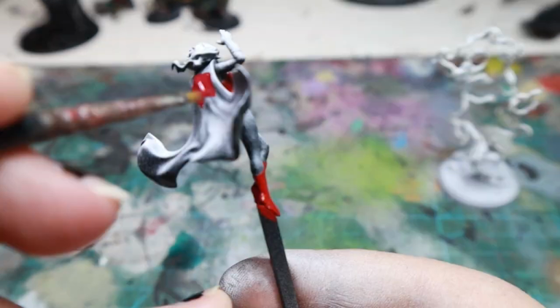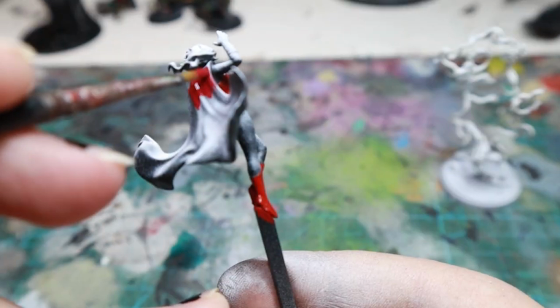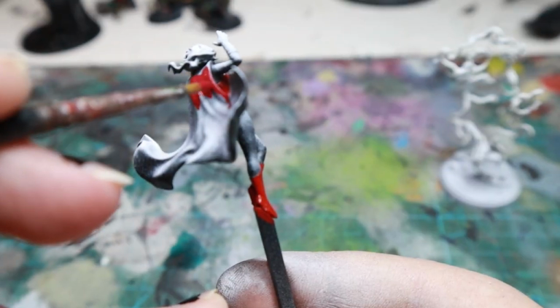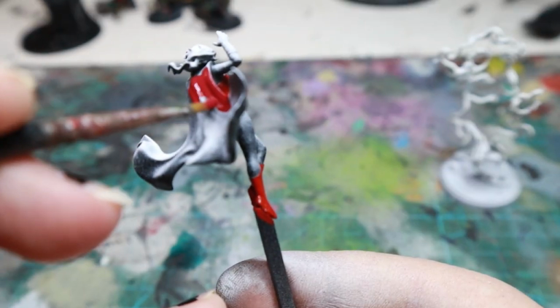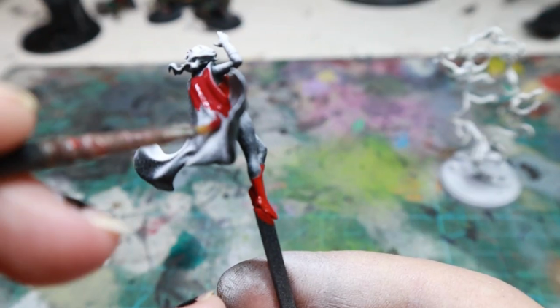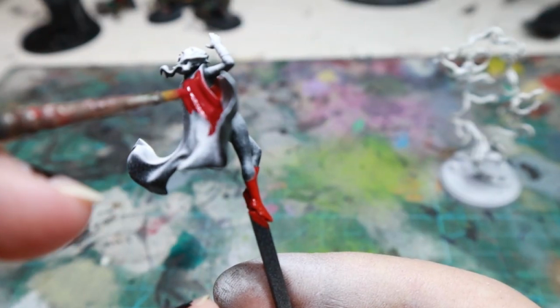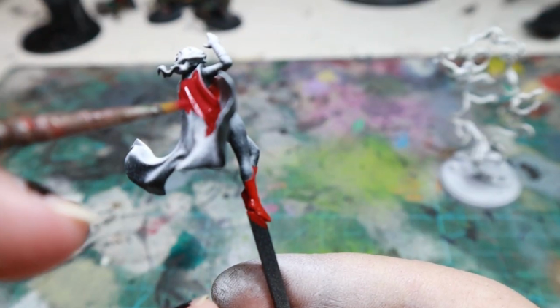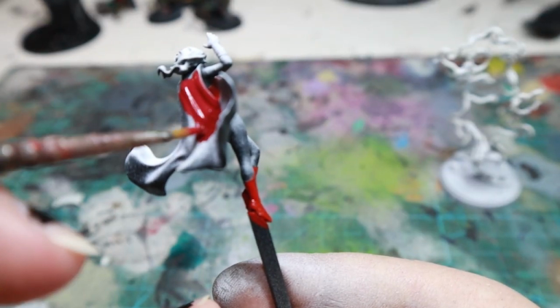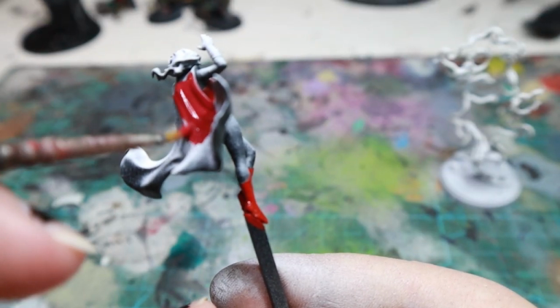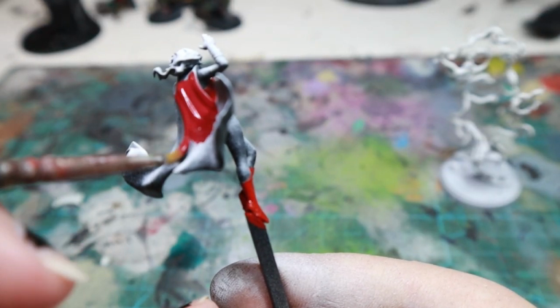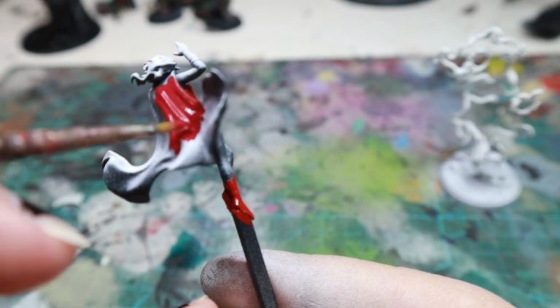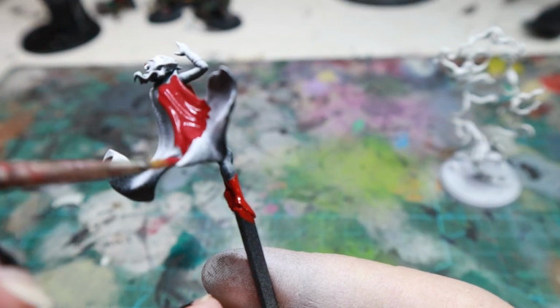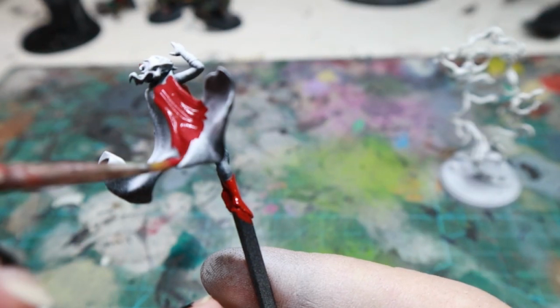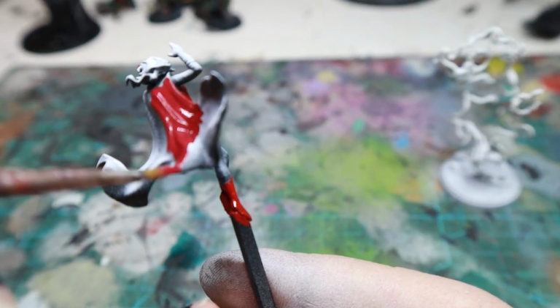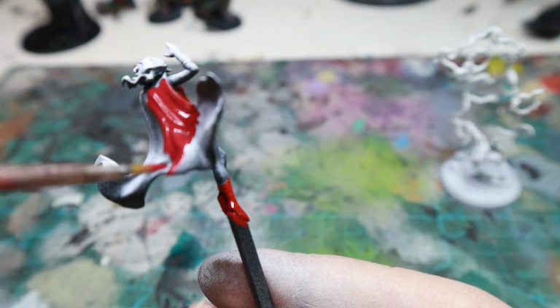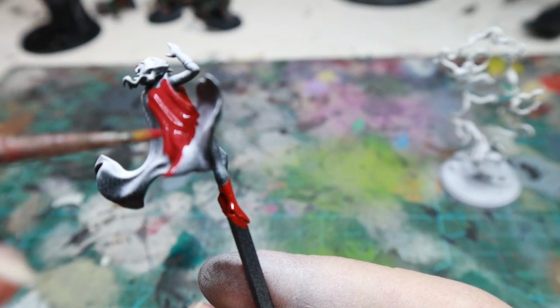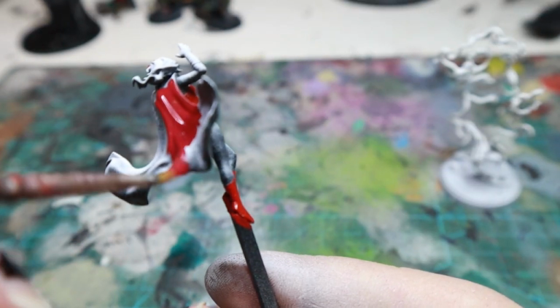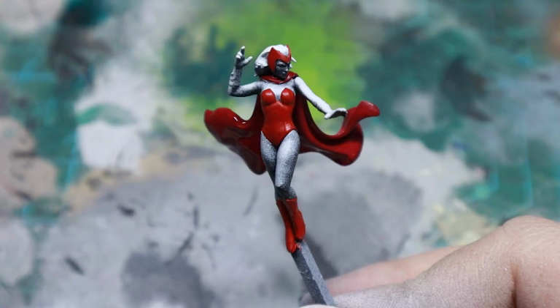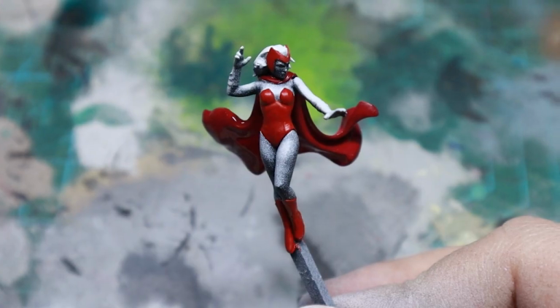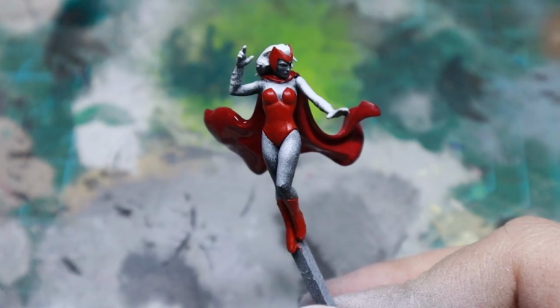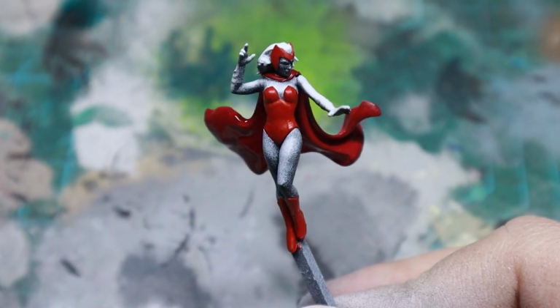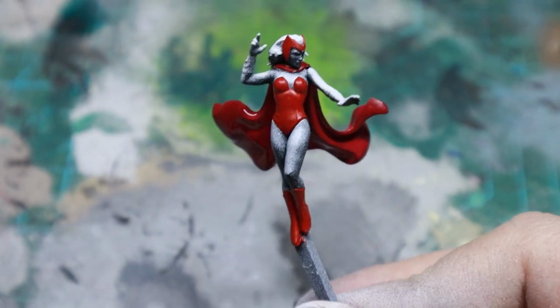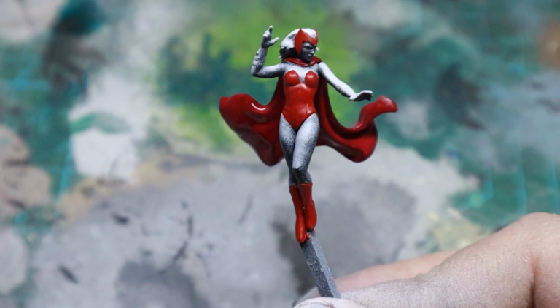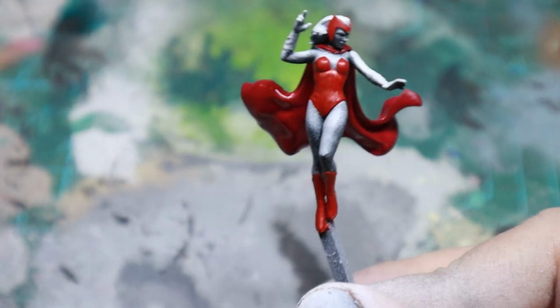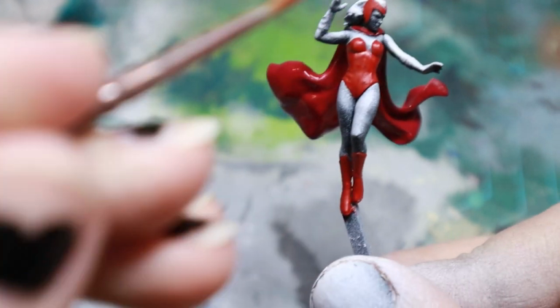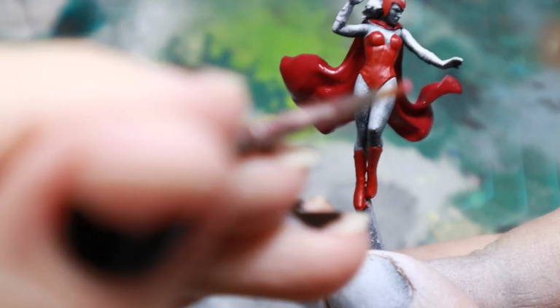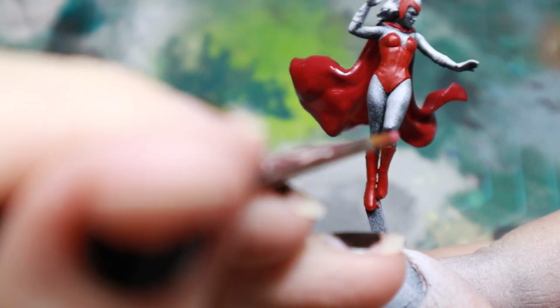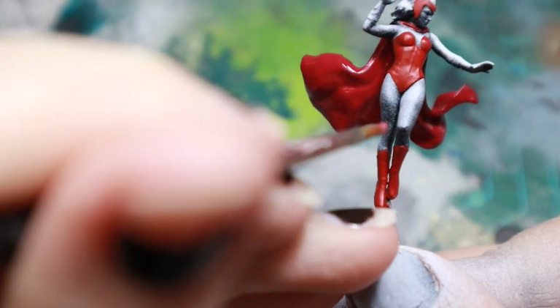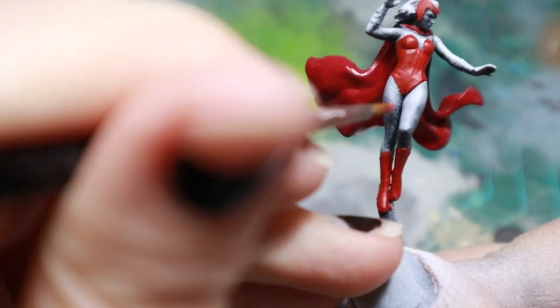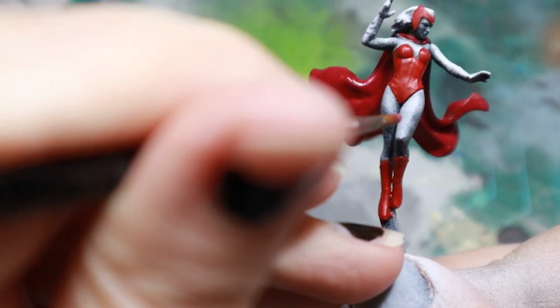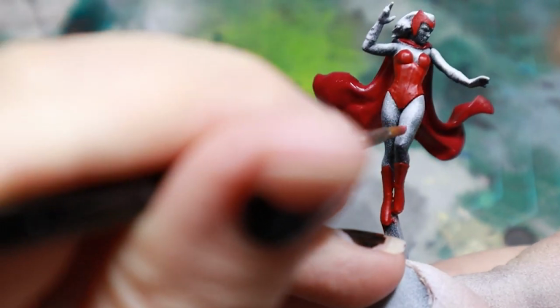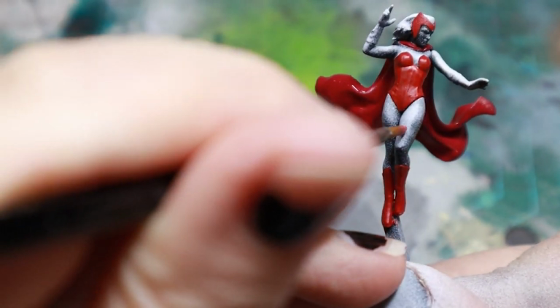For her cloak, I used a darker Khorne Red. And then for the pink parts, I used Emperor's Children.